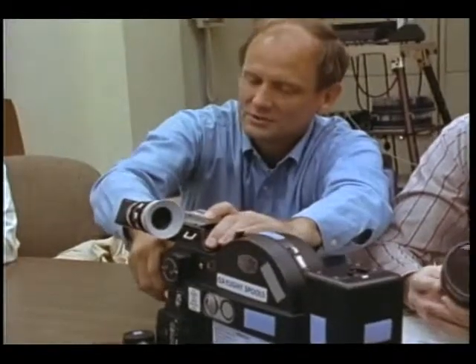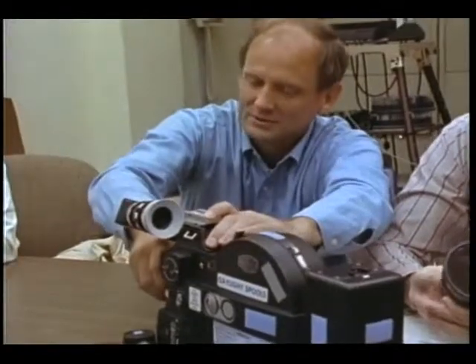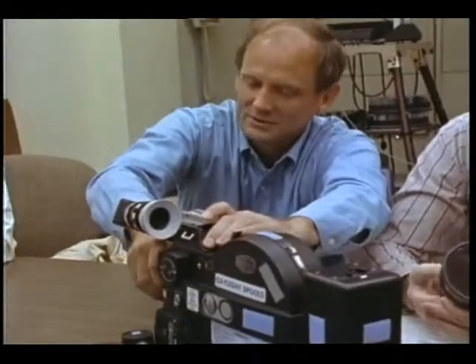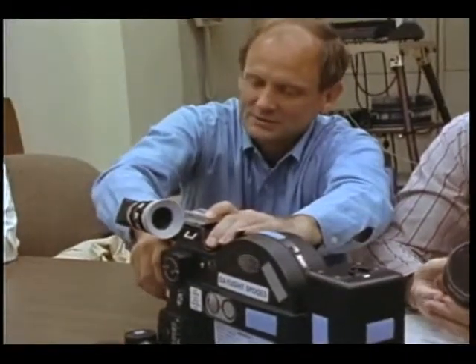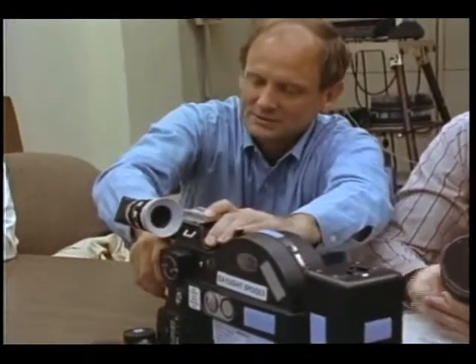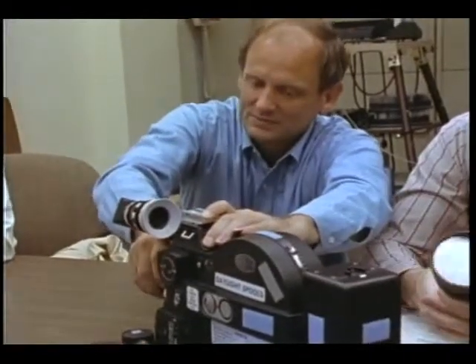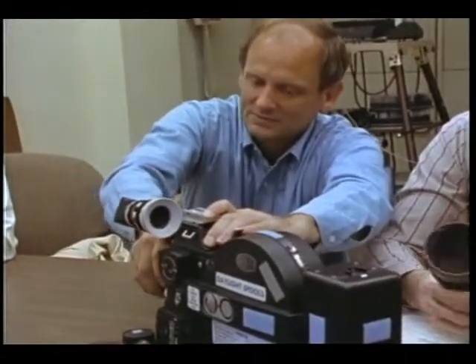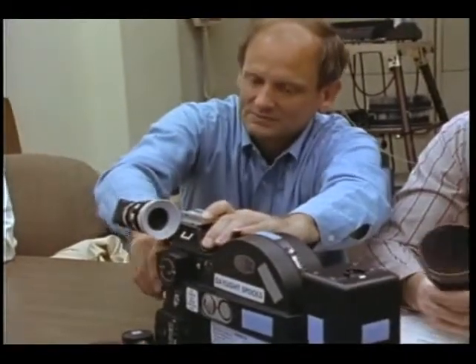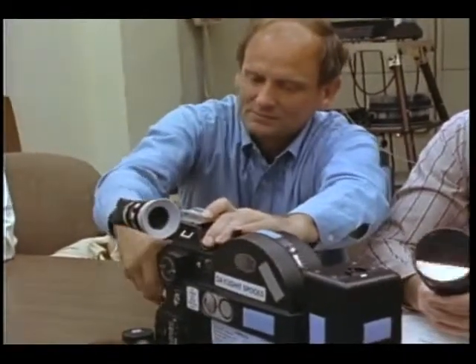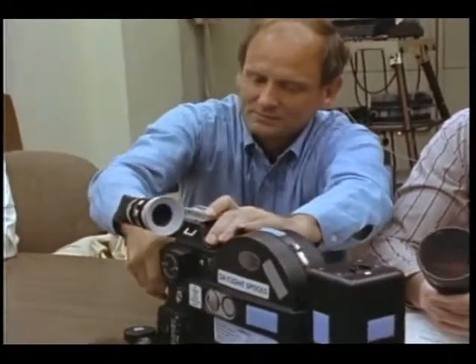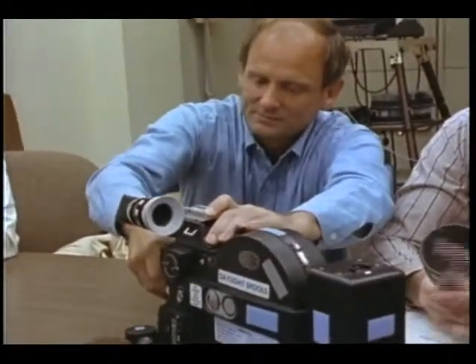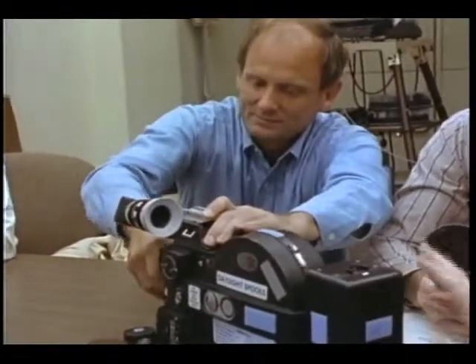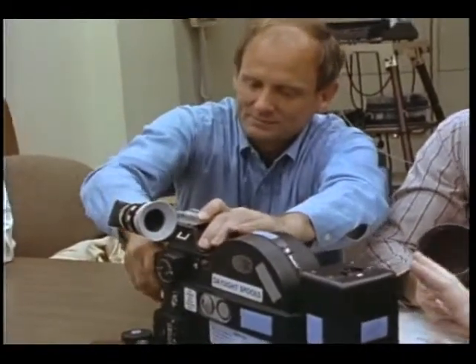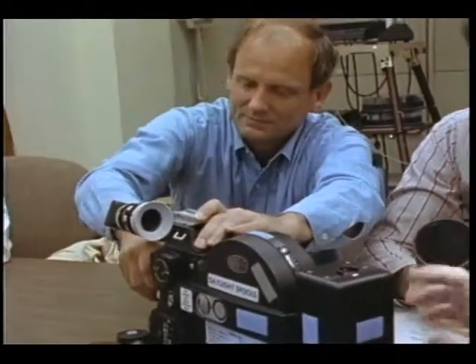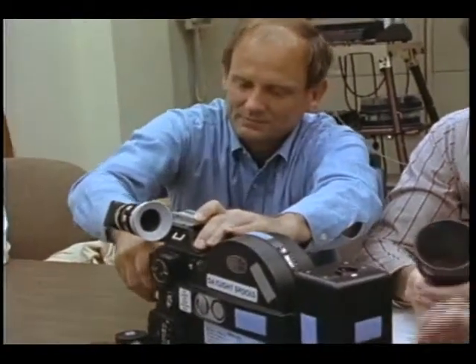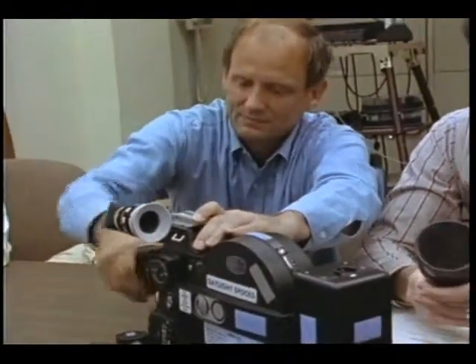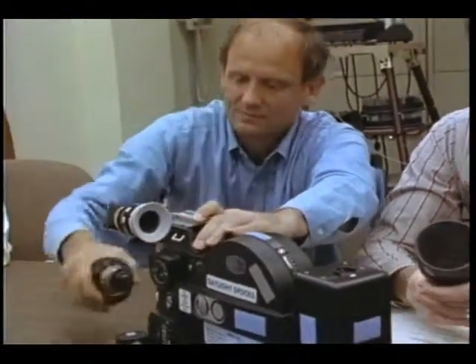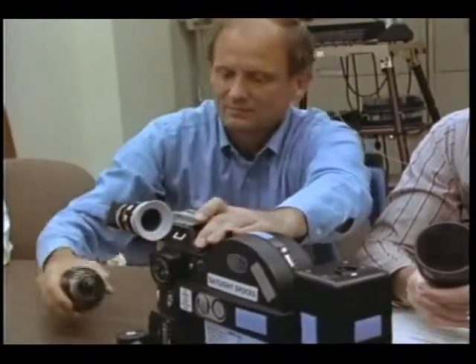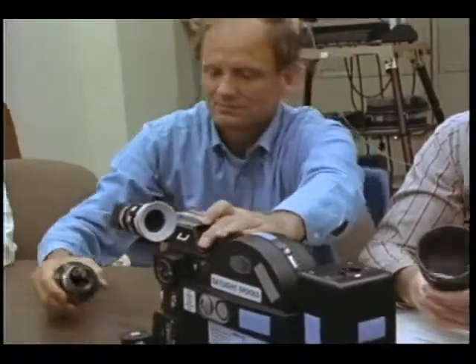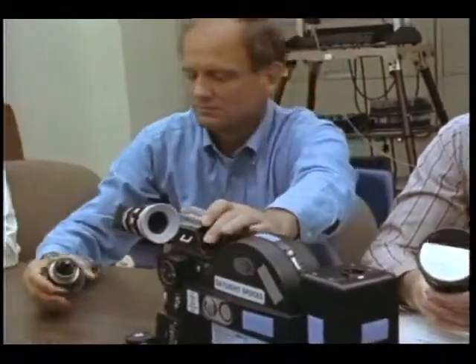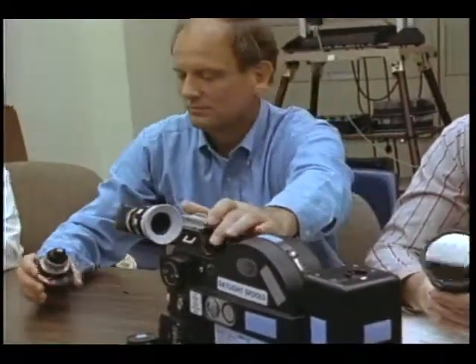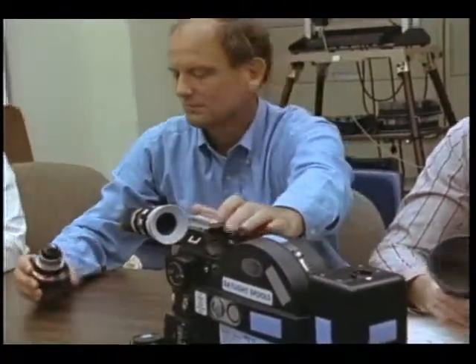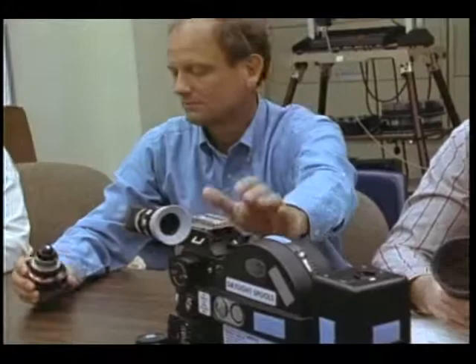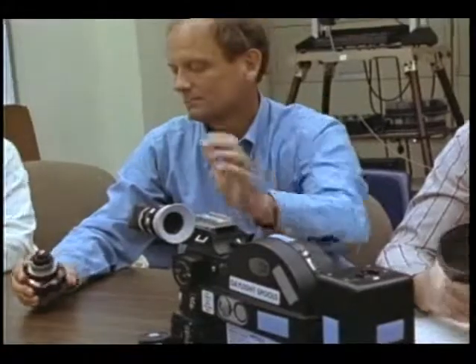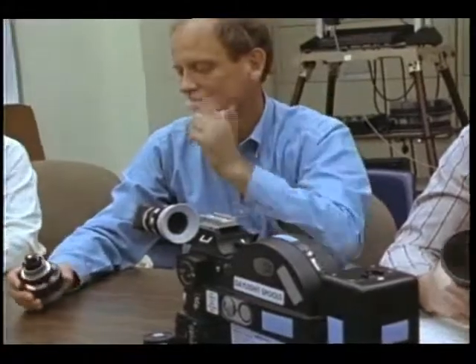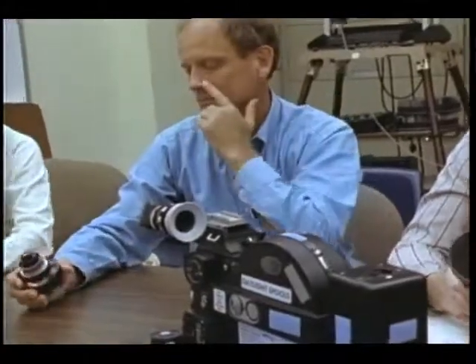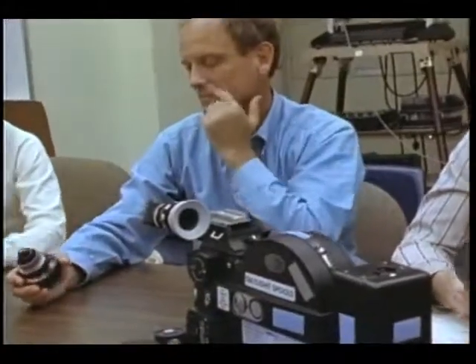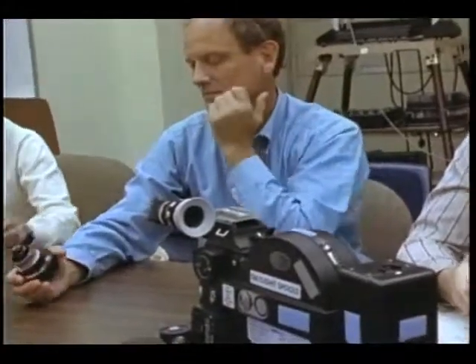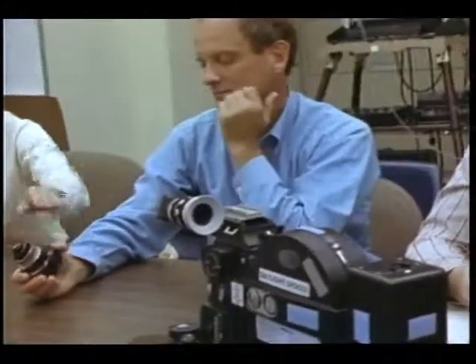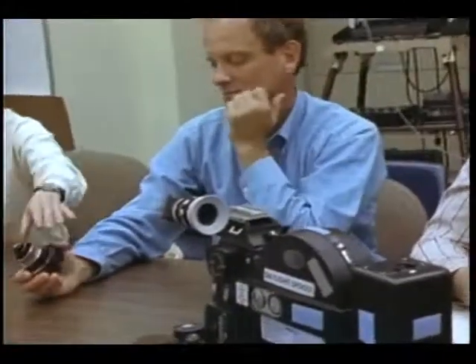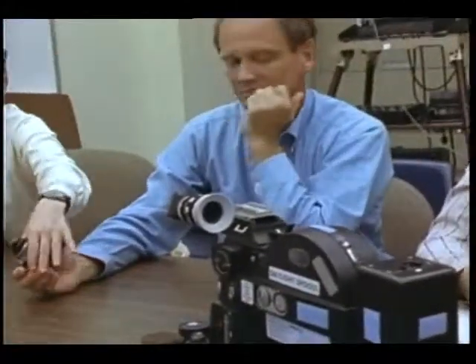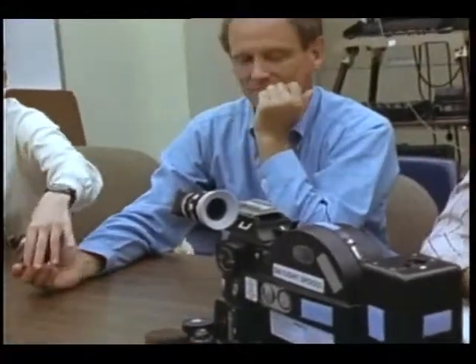Let's make sure we check the flight cameras and feel comfortable with how they work.